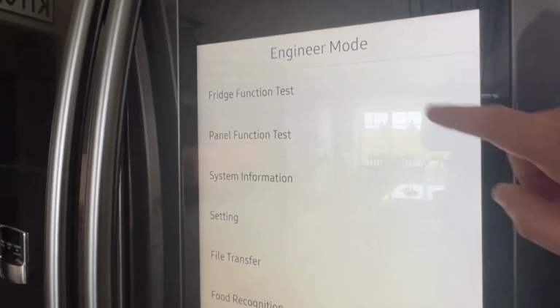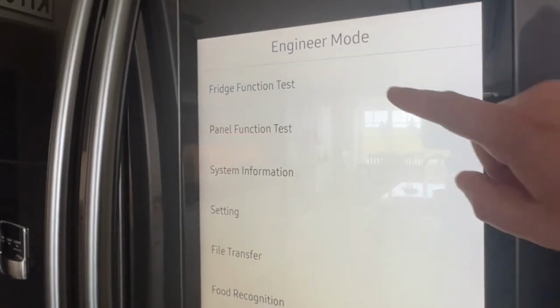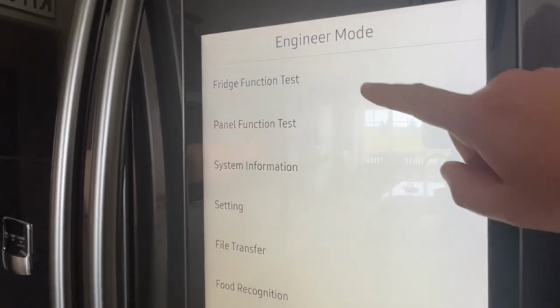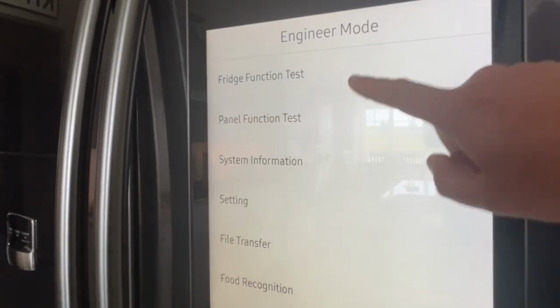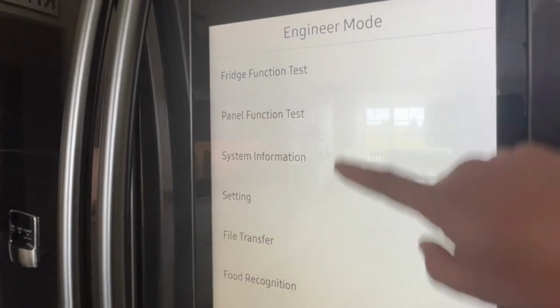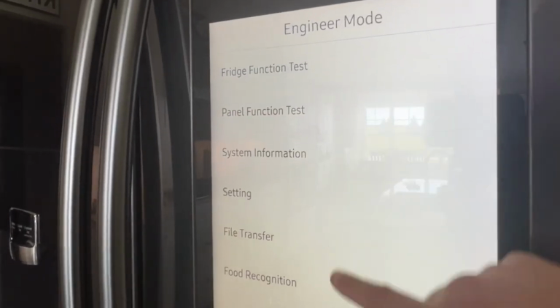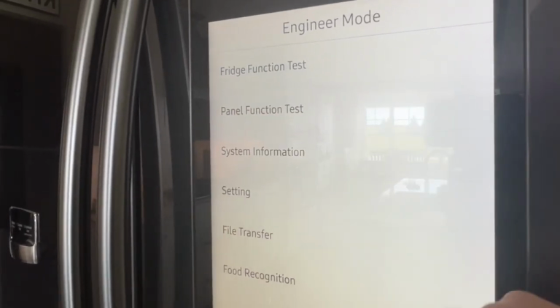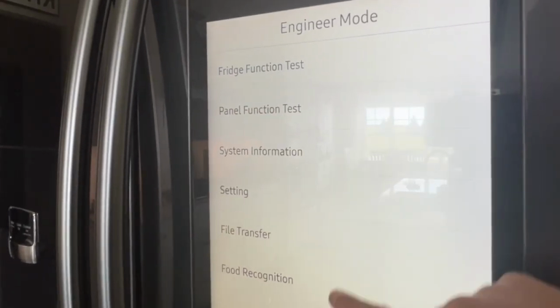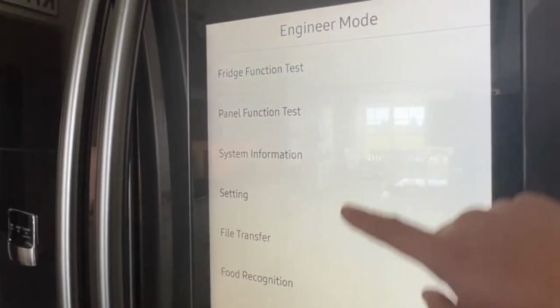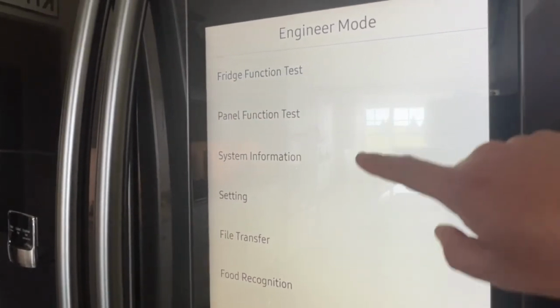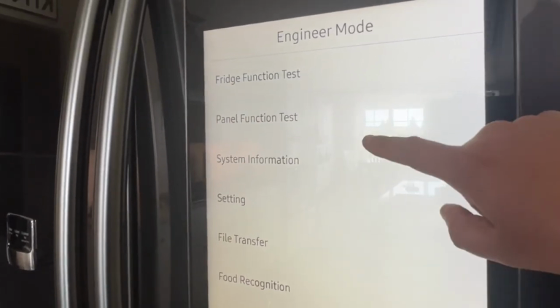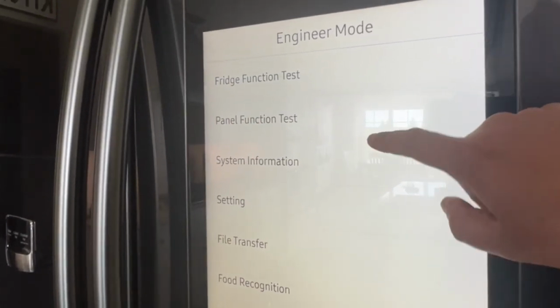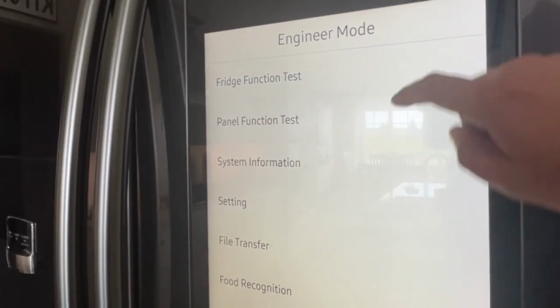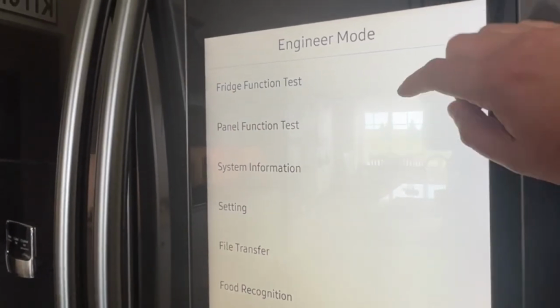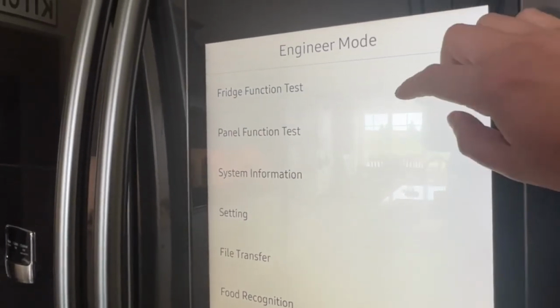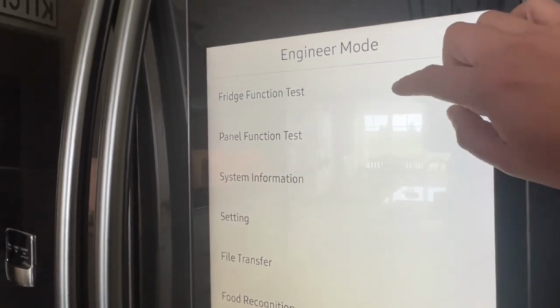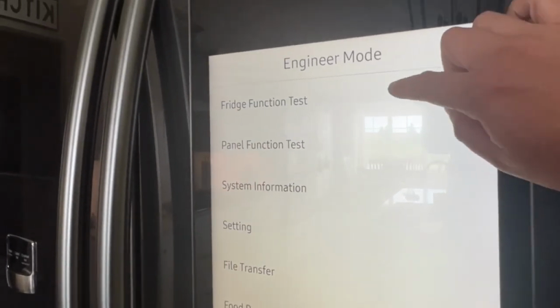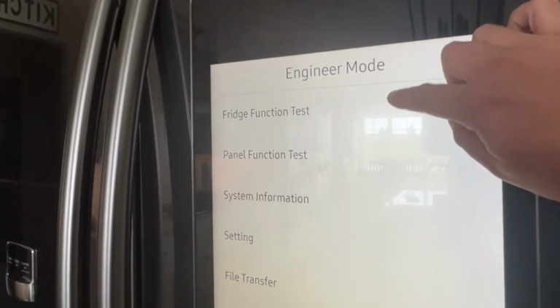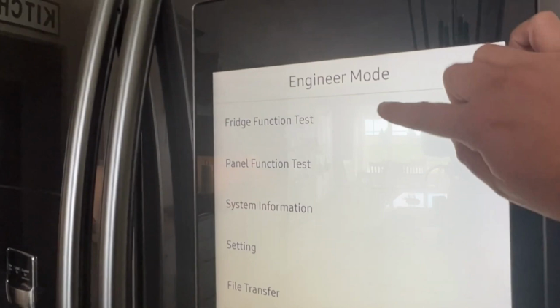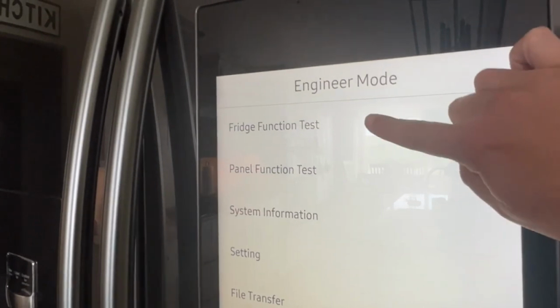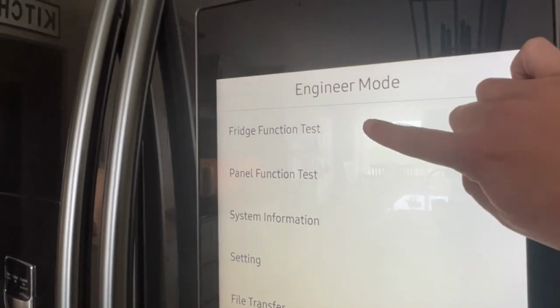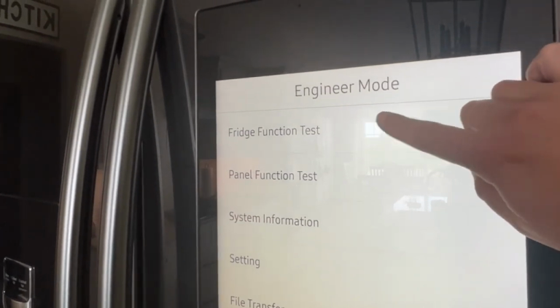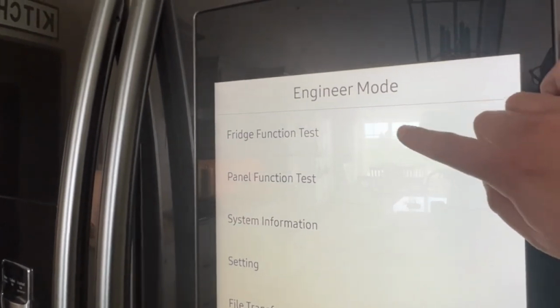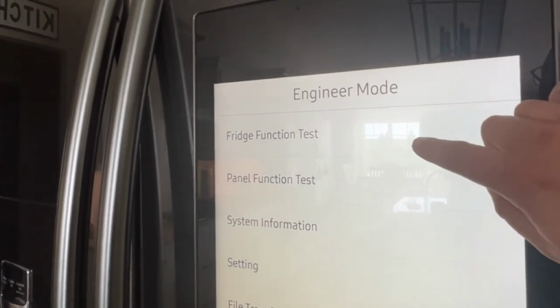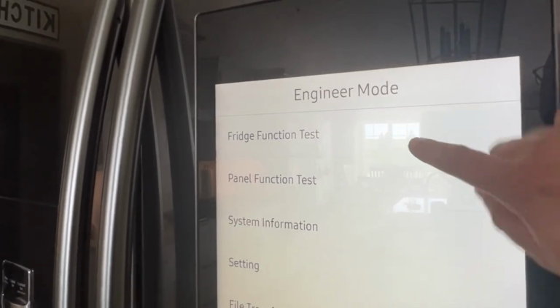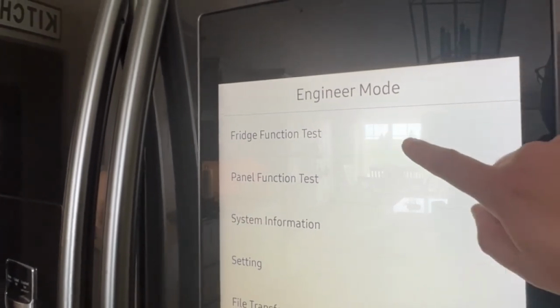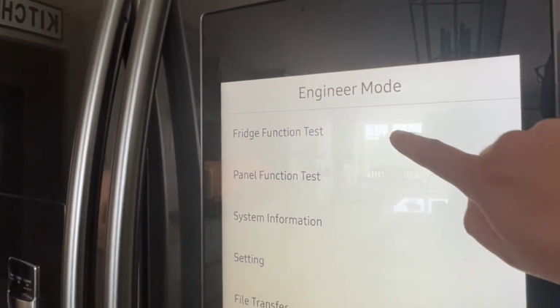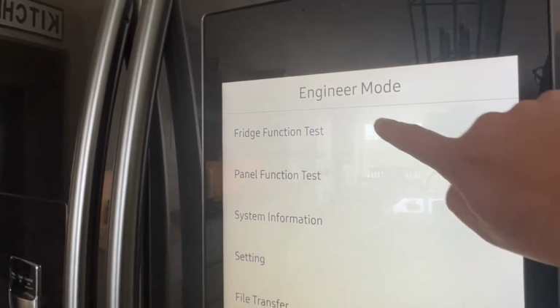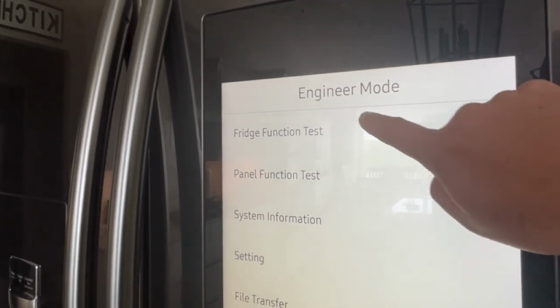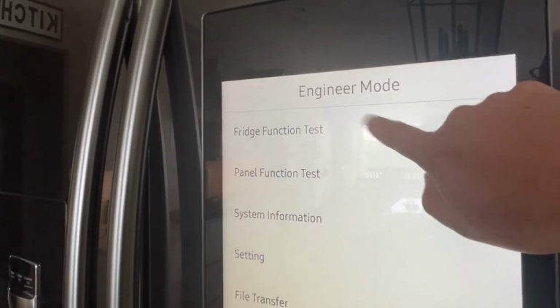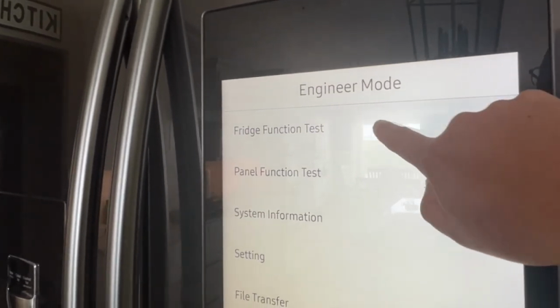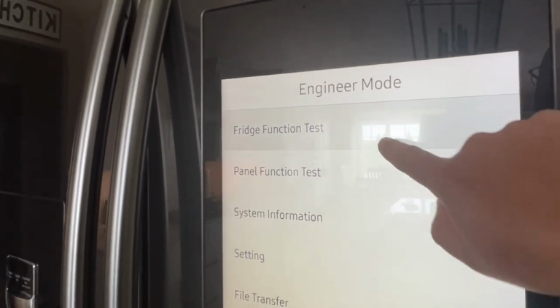Now from here, on the list of selections, you're going to want to click on Fridge Function Test.